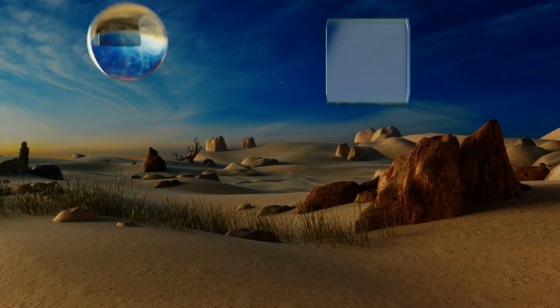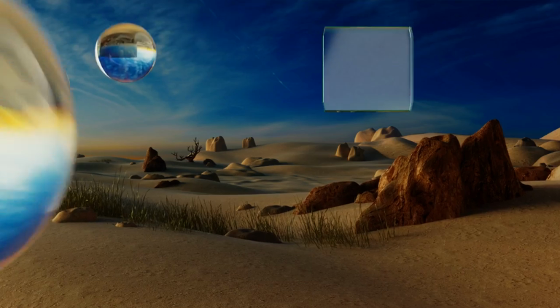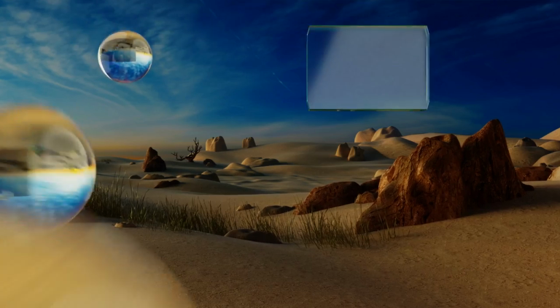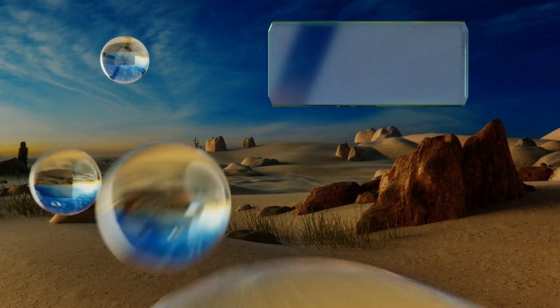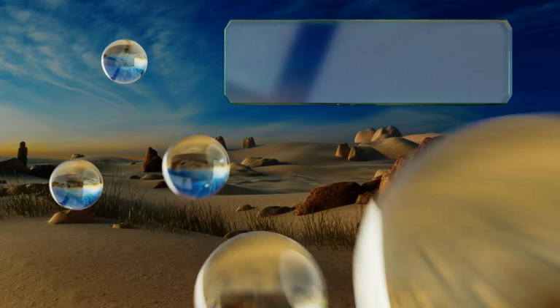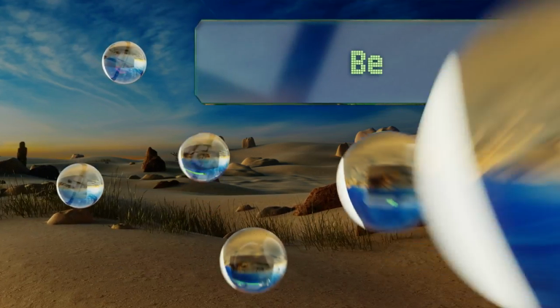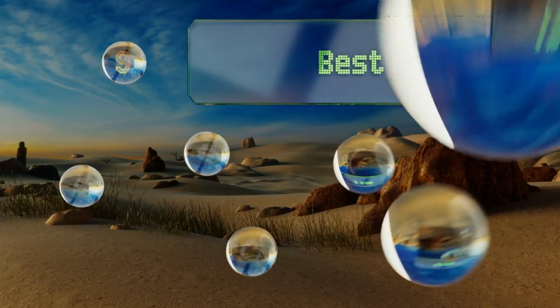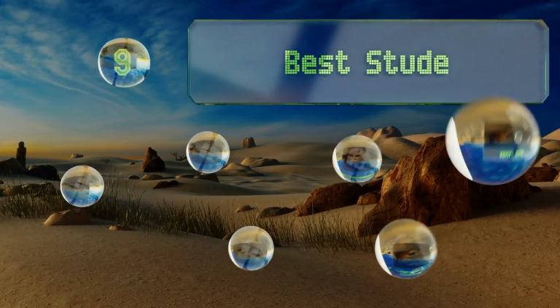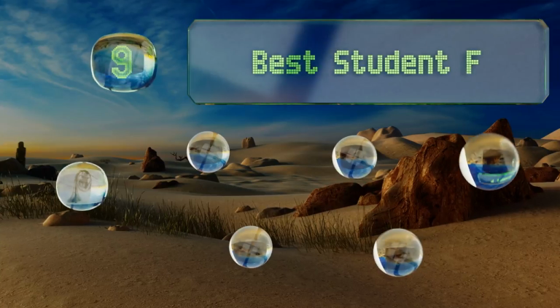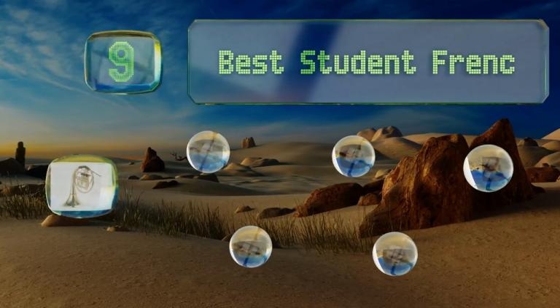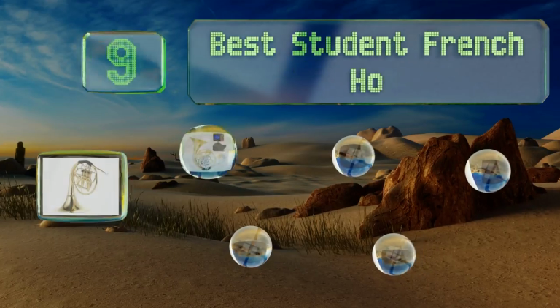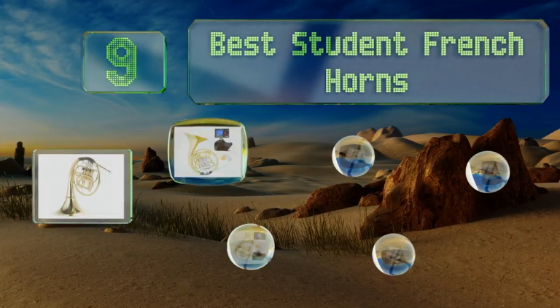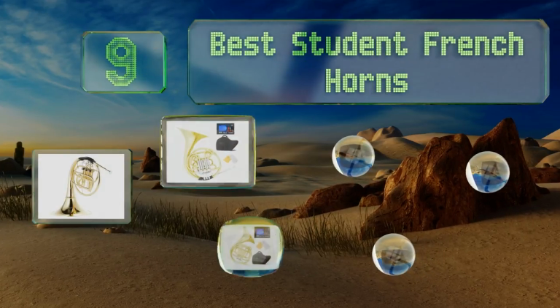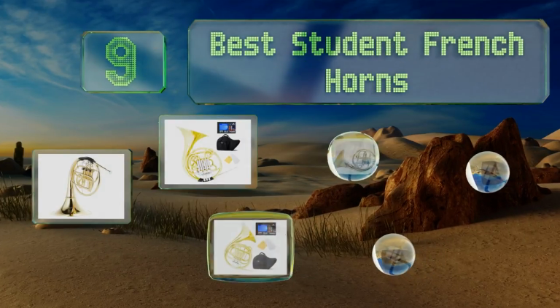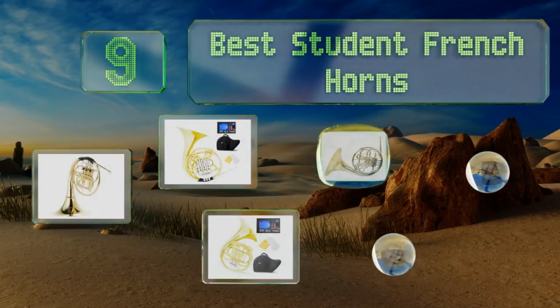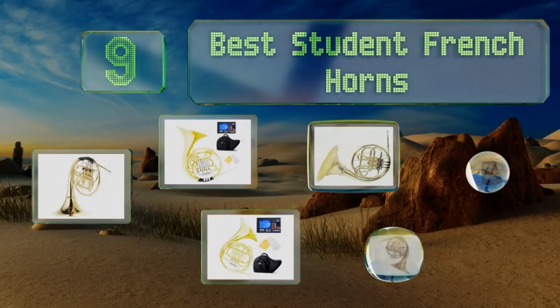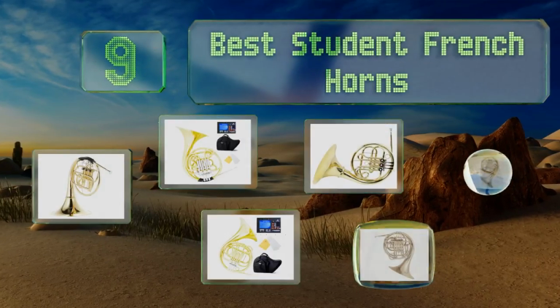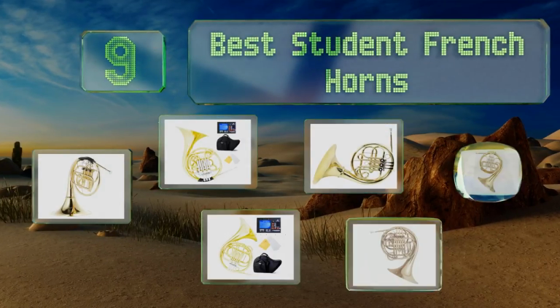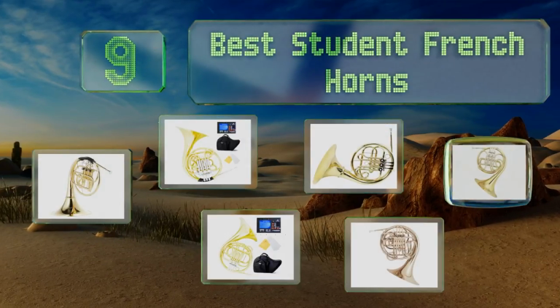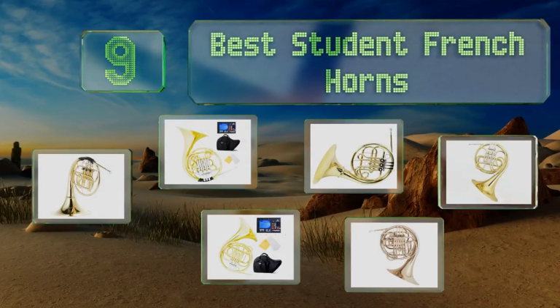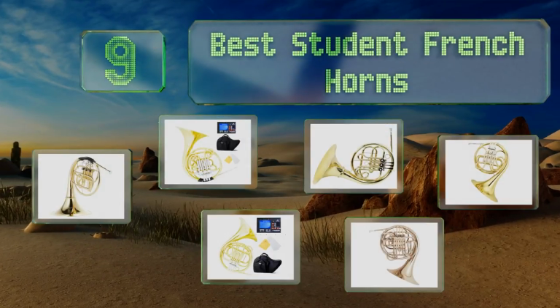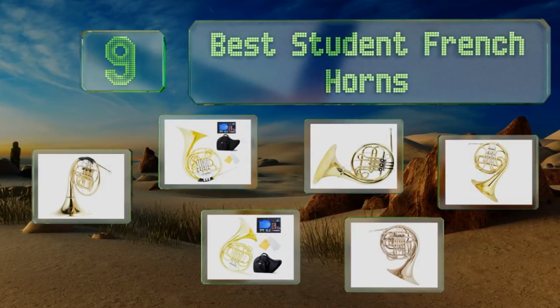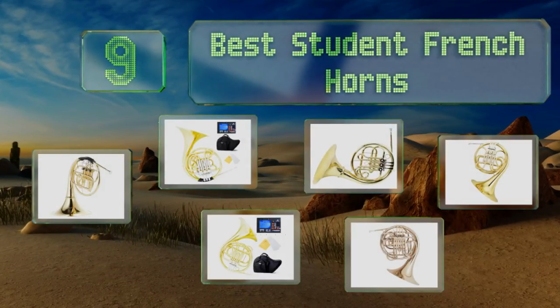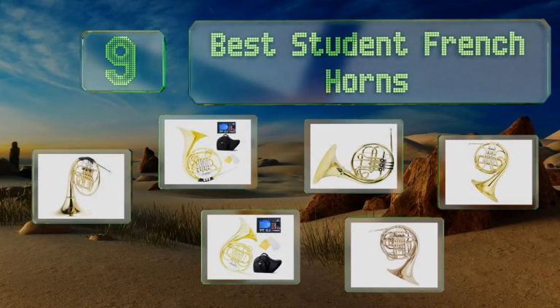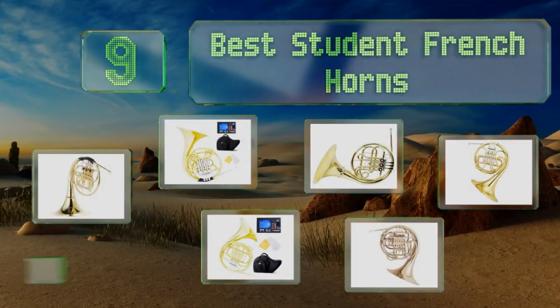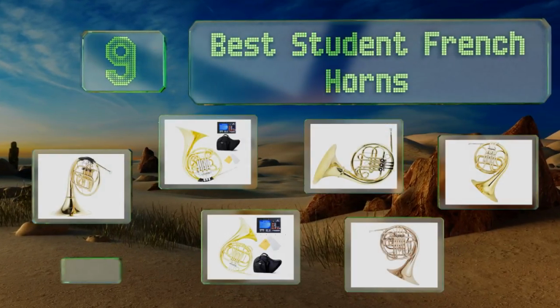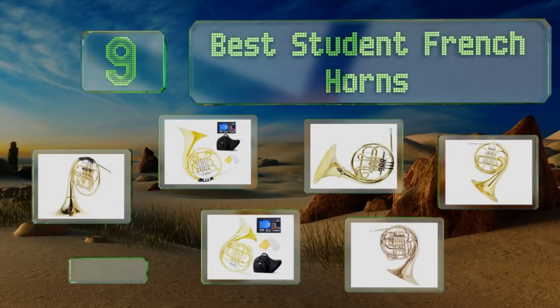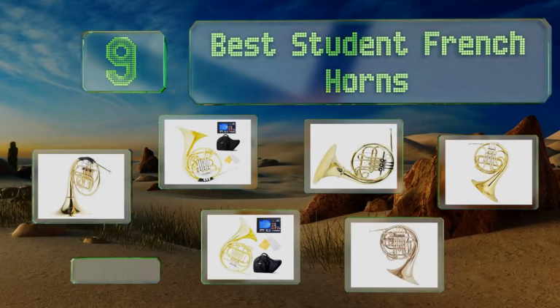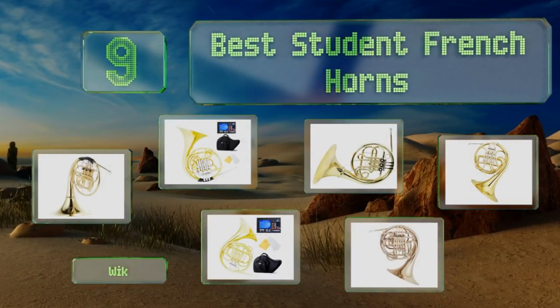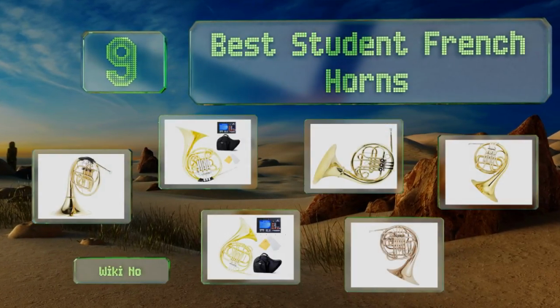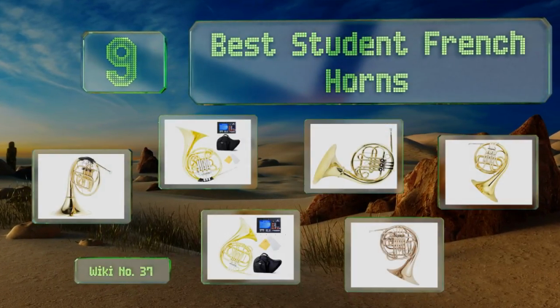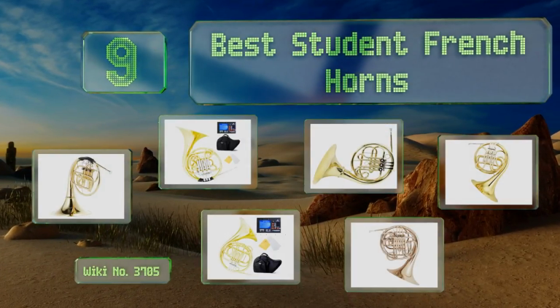EasyVid presents the nine best student French horns. Let's get started with the list.